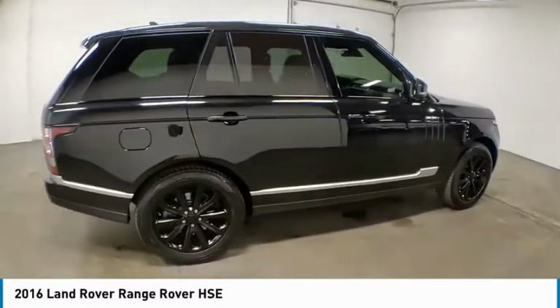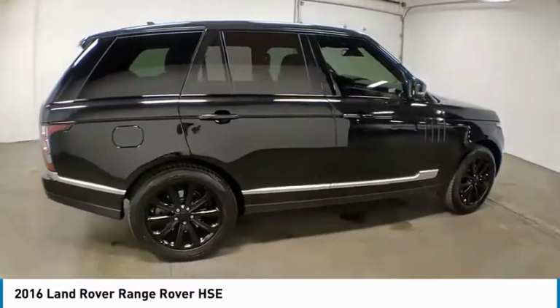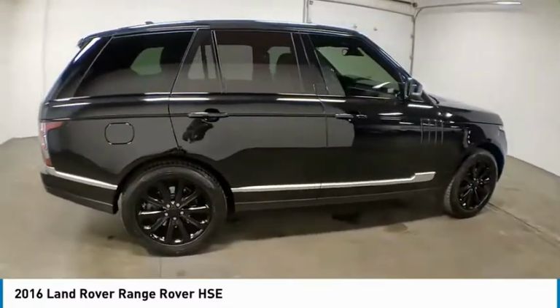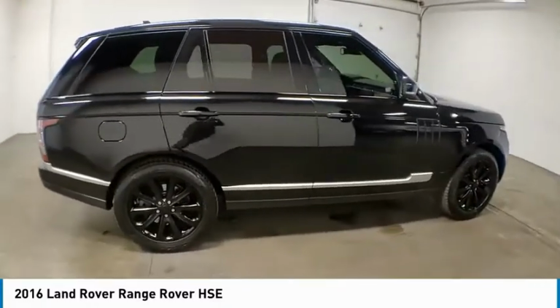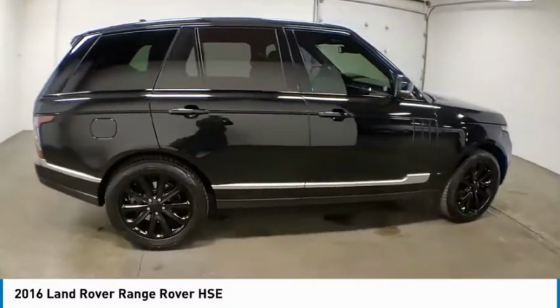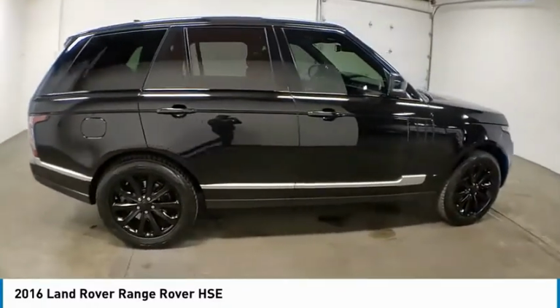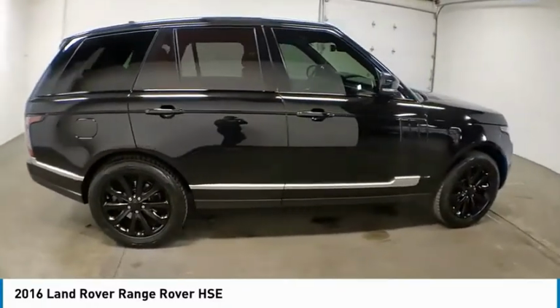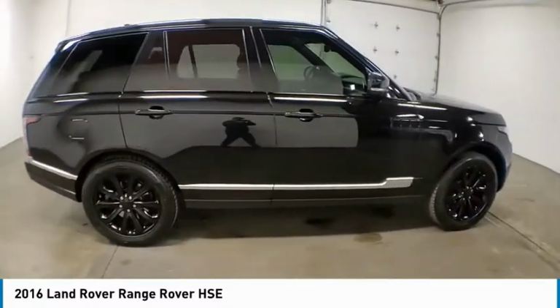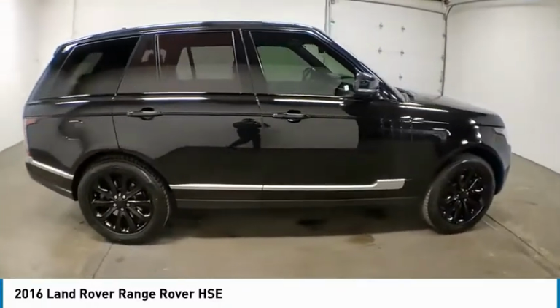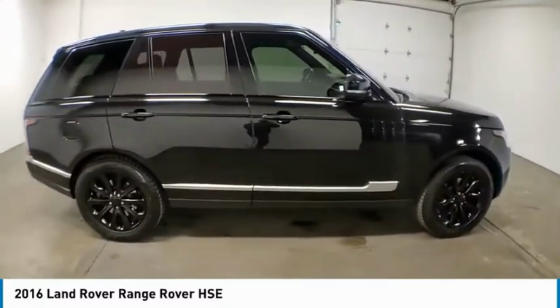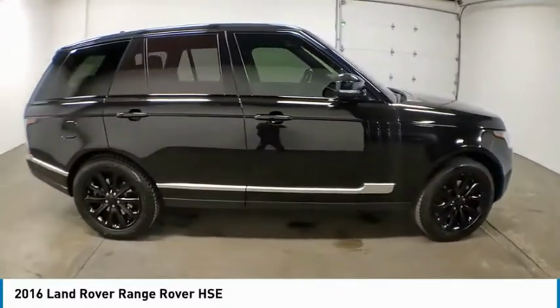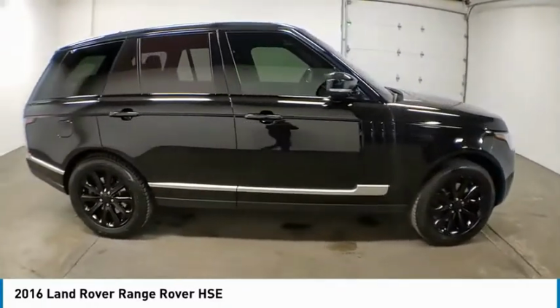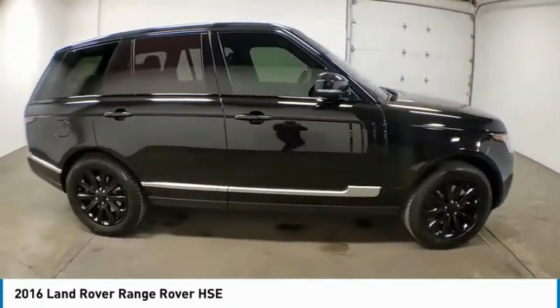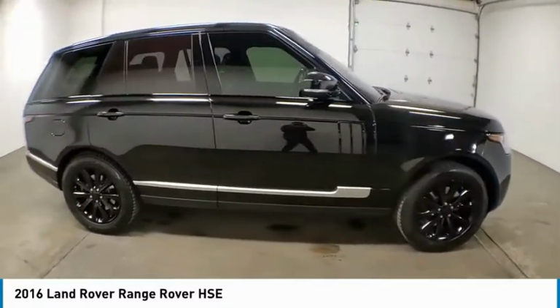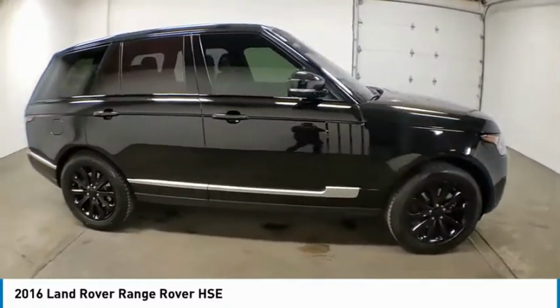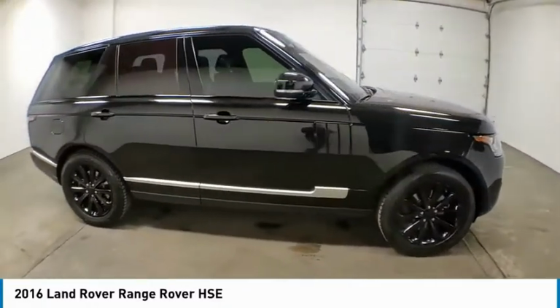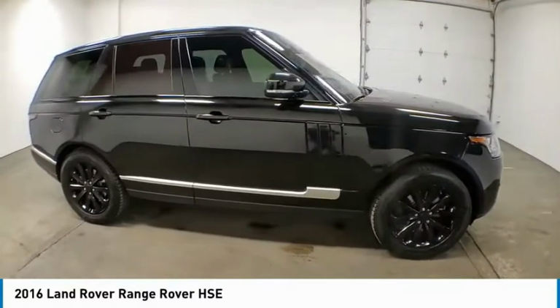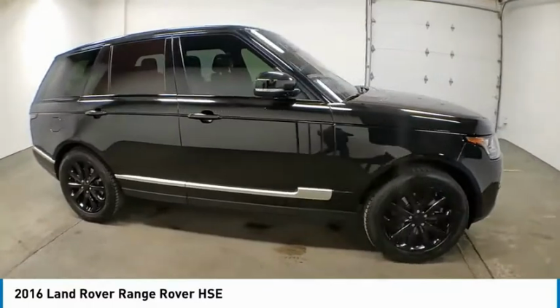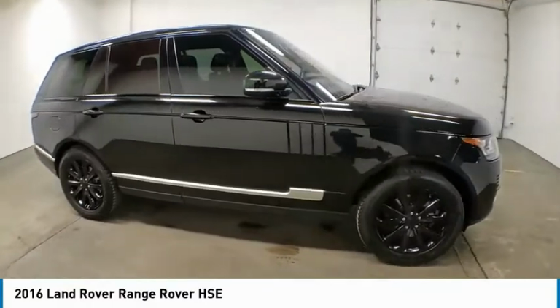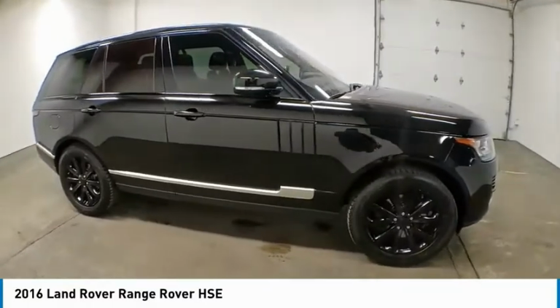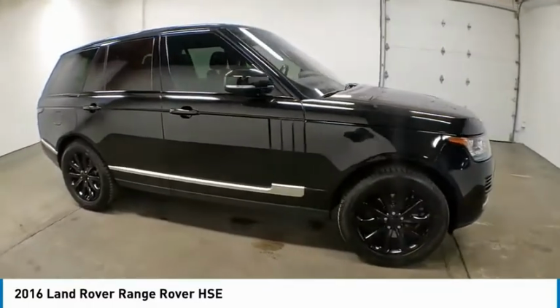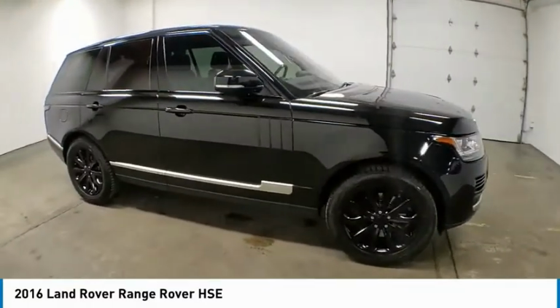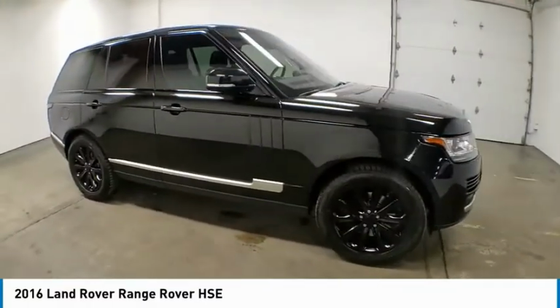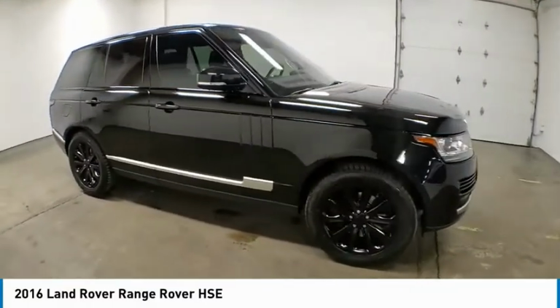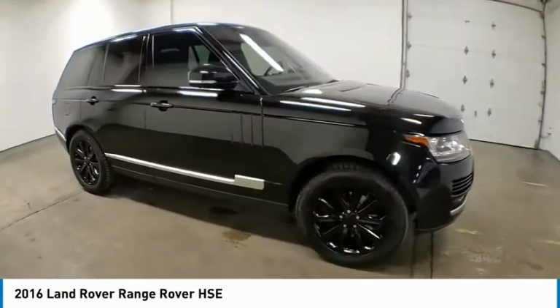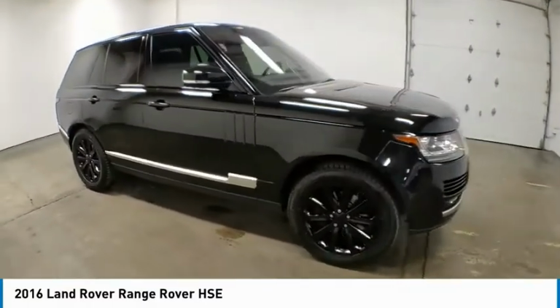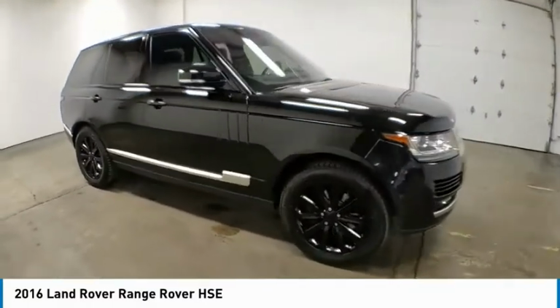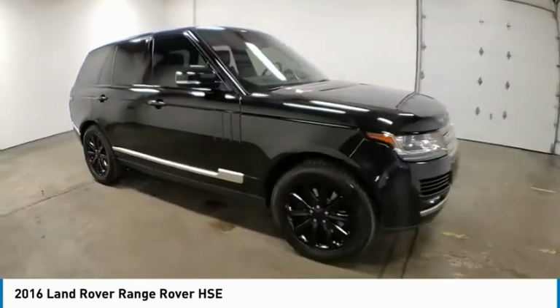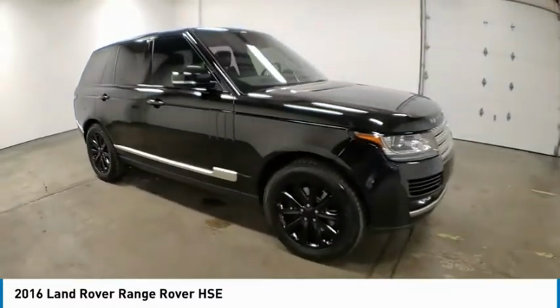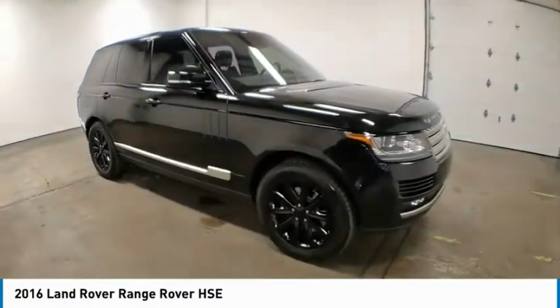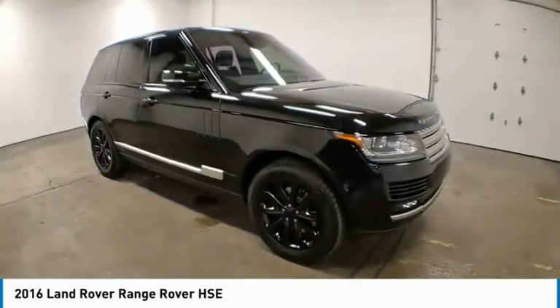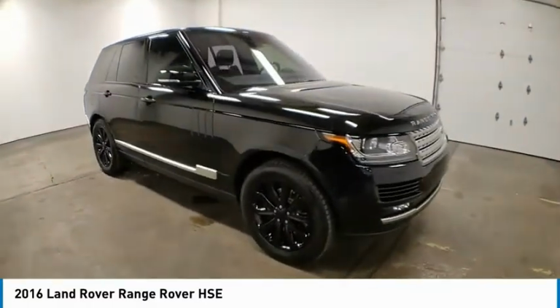Ventilated front seats. This isn't just a vehicle, it's an experience. So stop in for a test drive today.